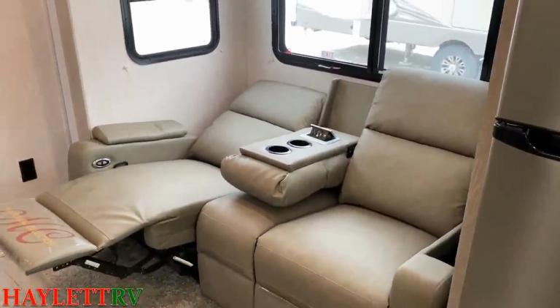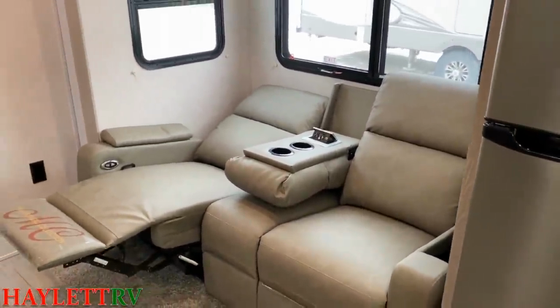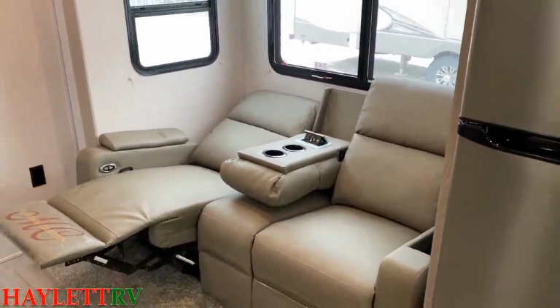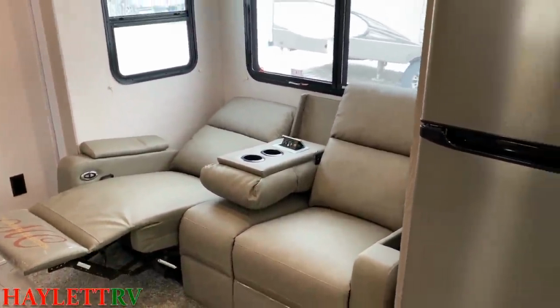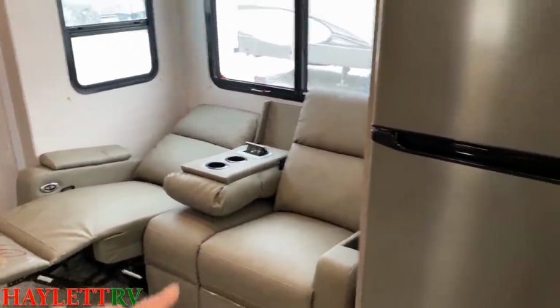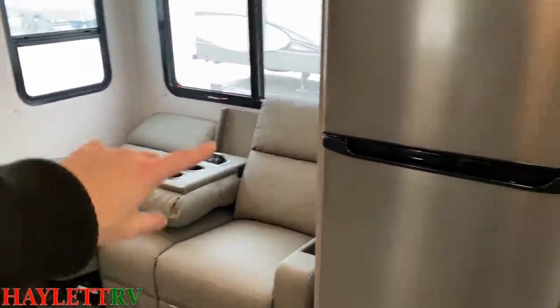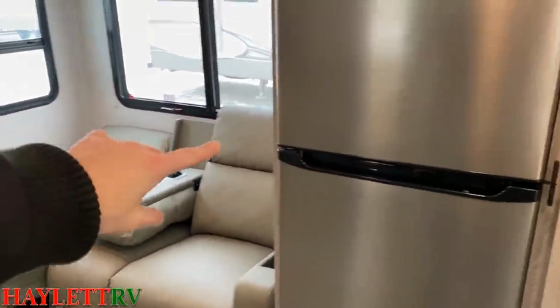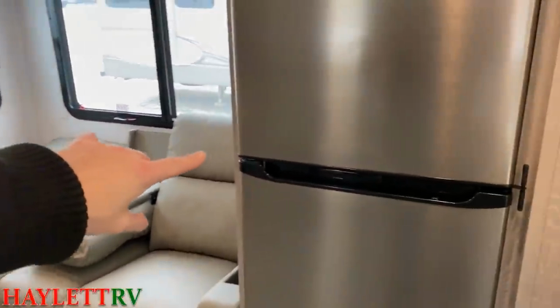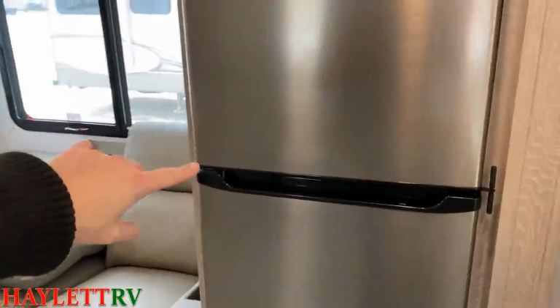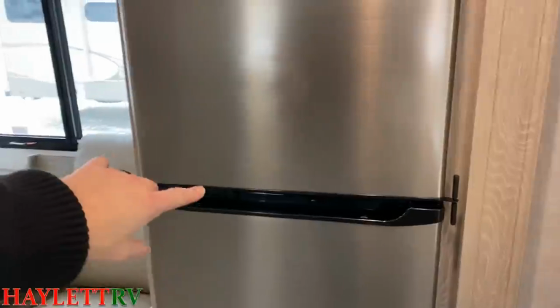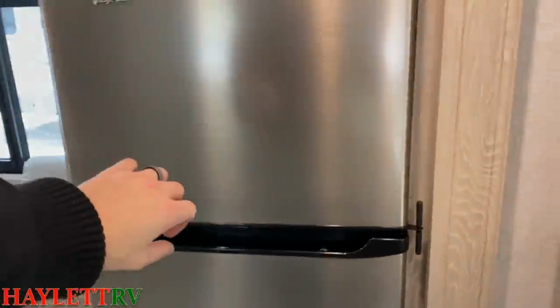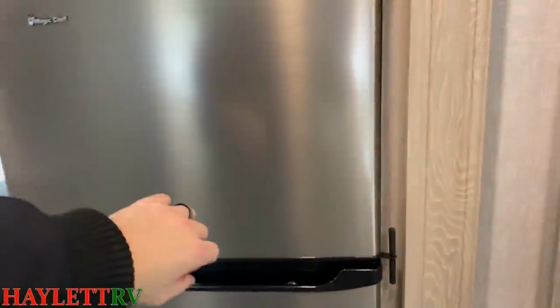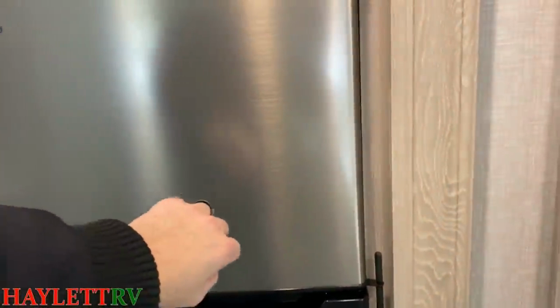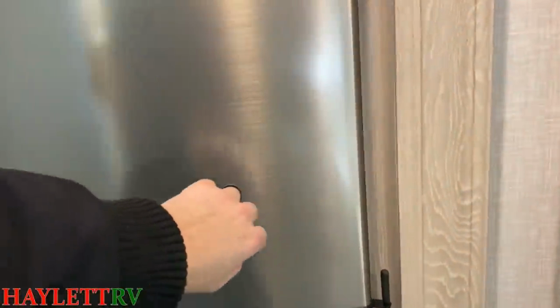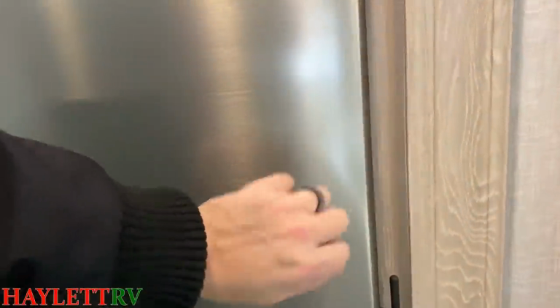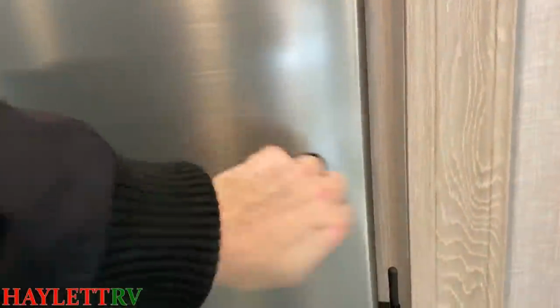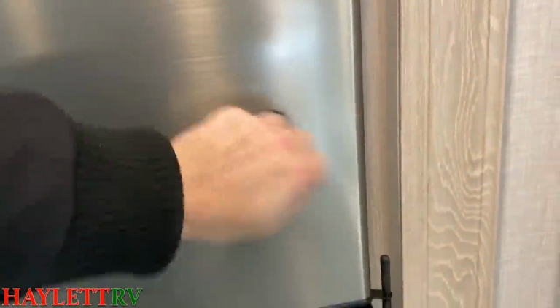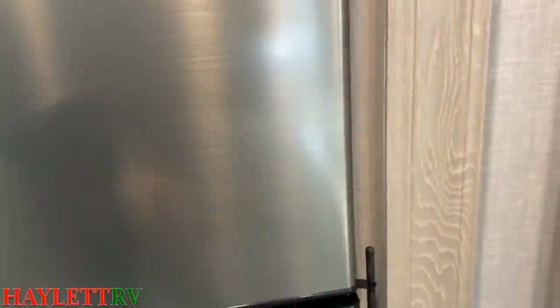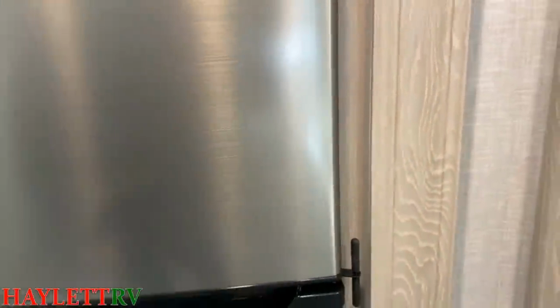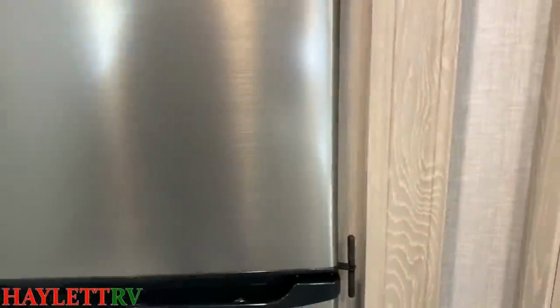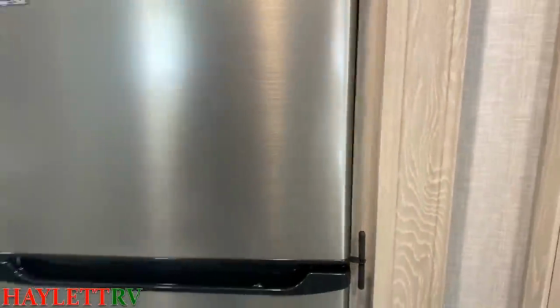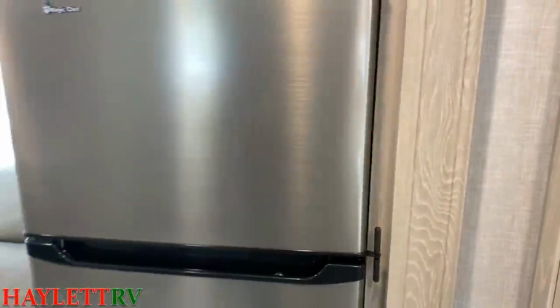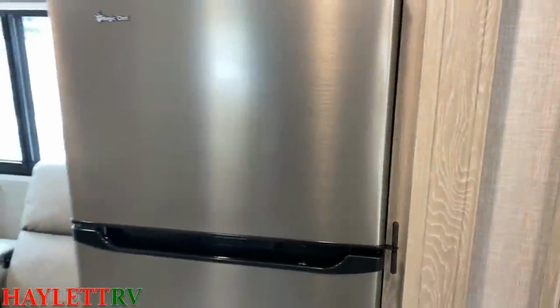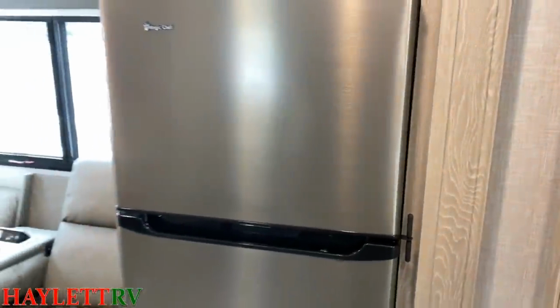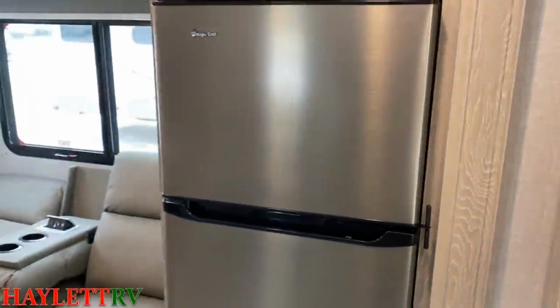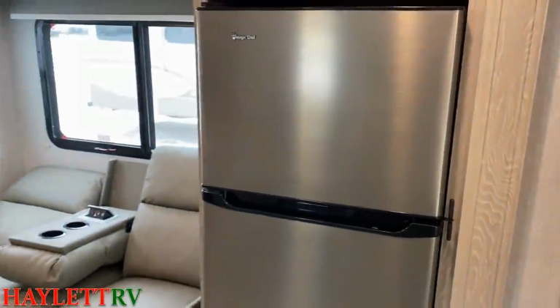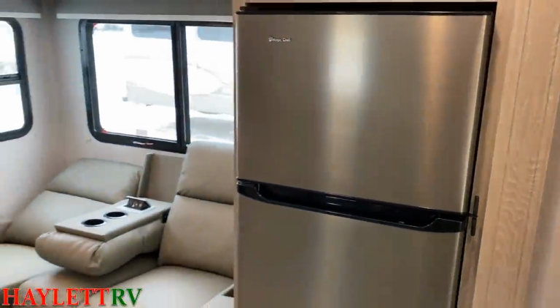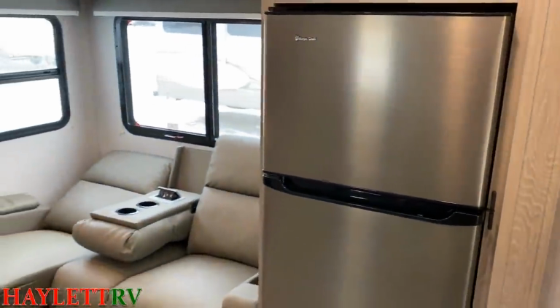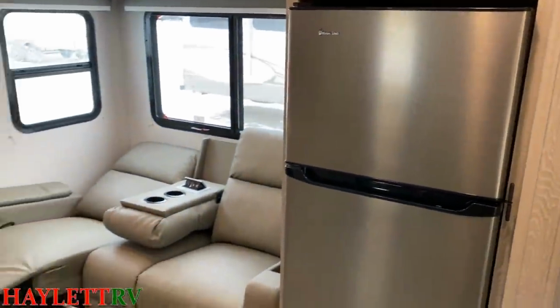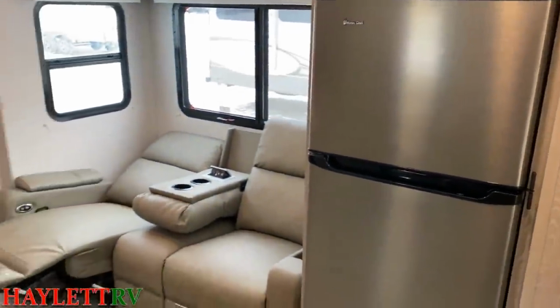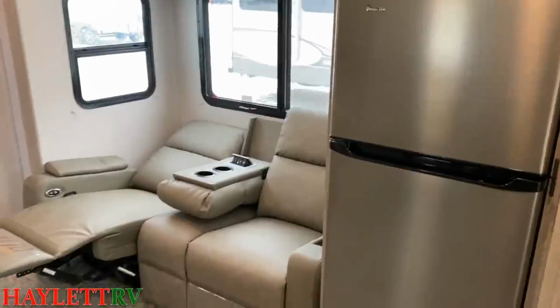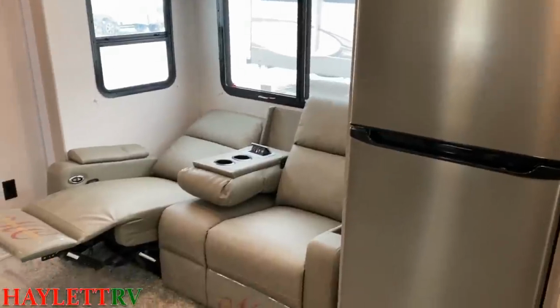Before you open a refrigerator, you should always knock — just in case there's a salad dressing.